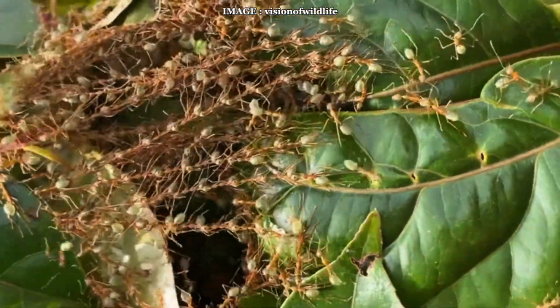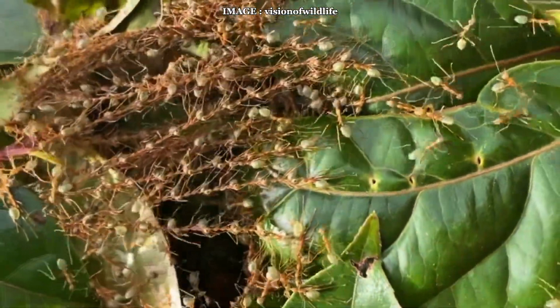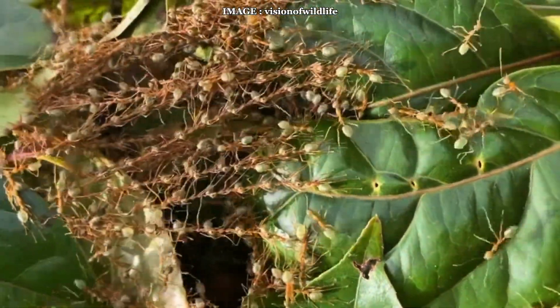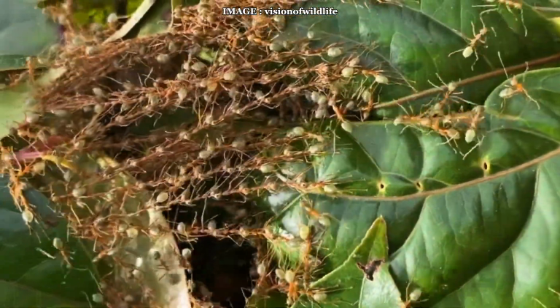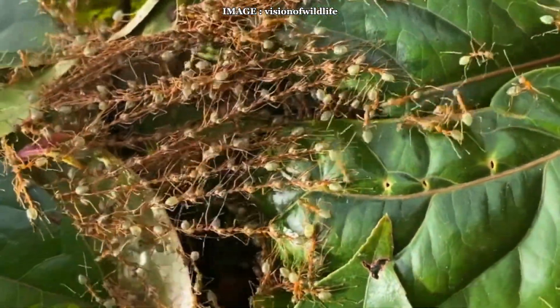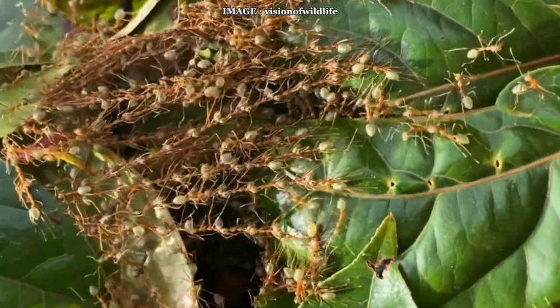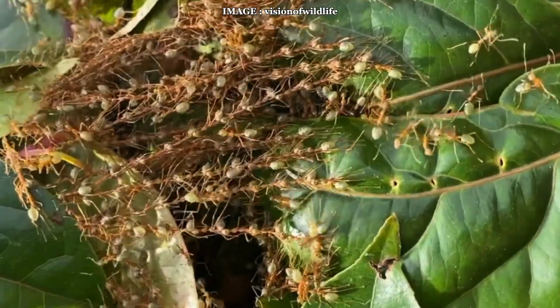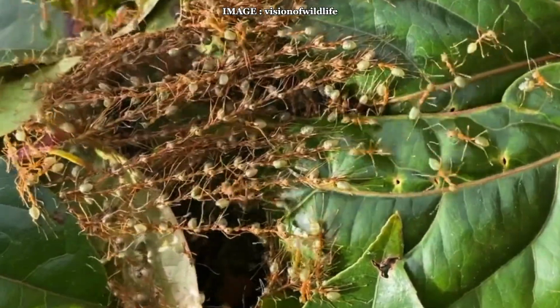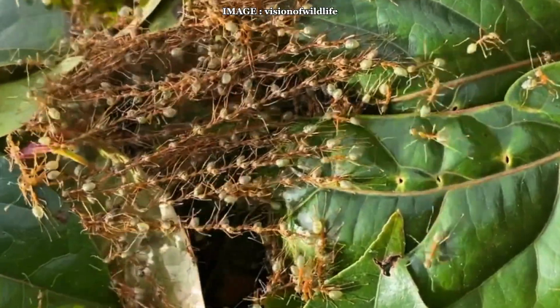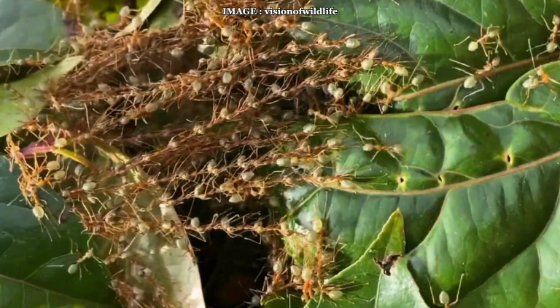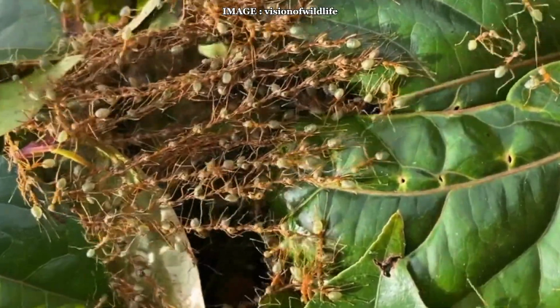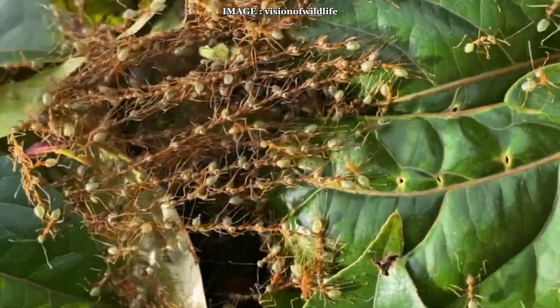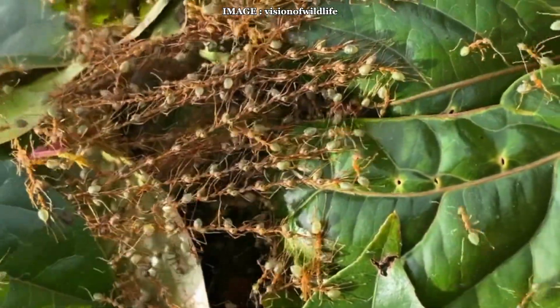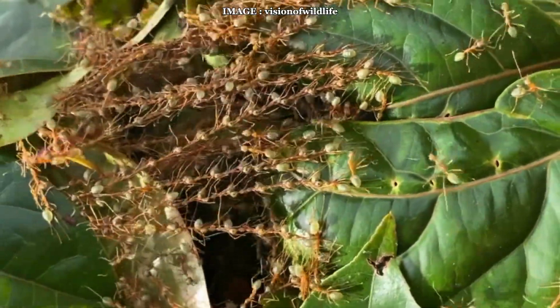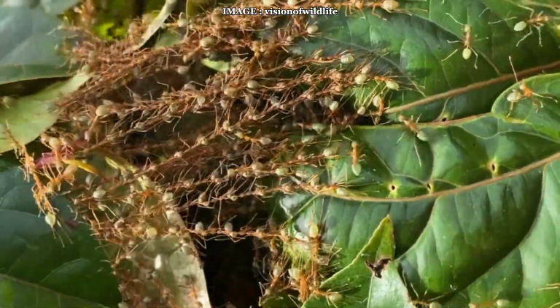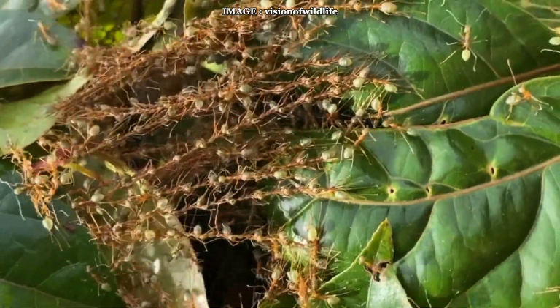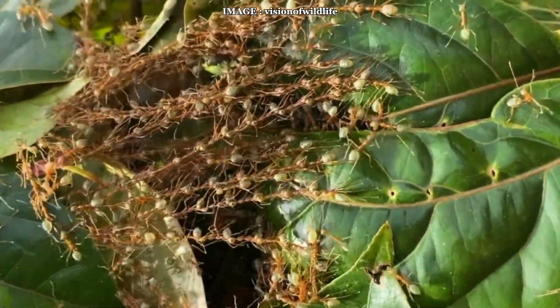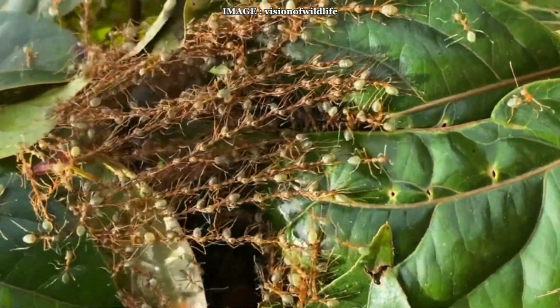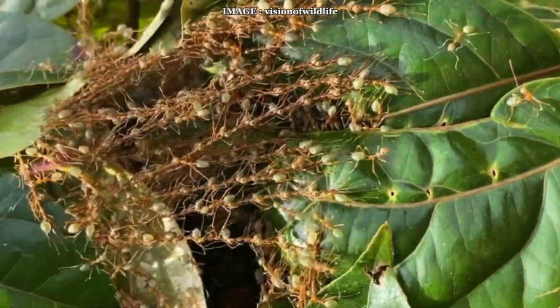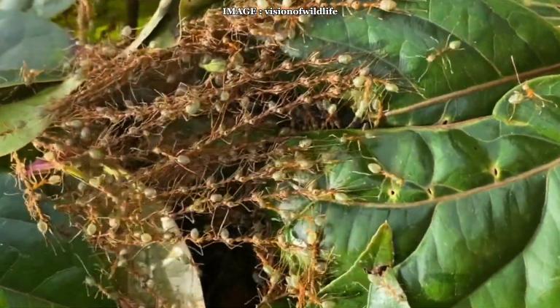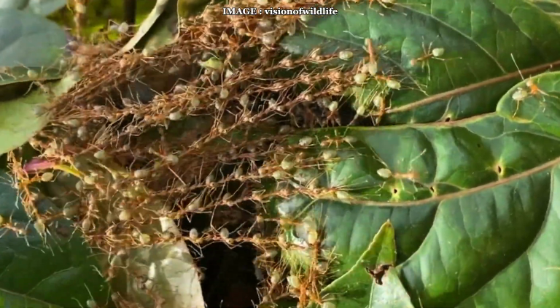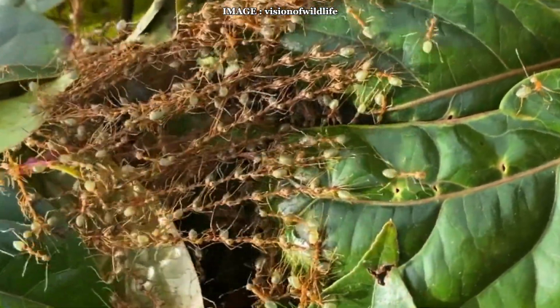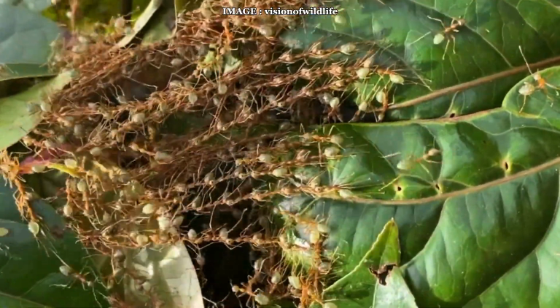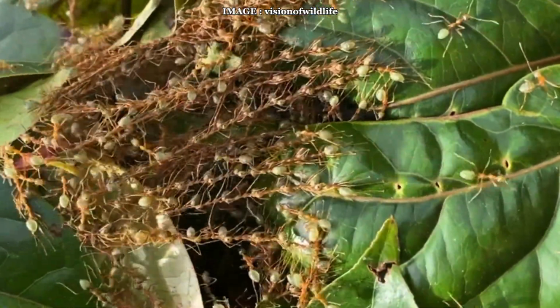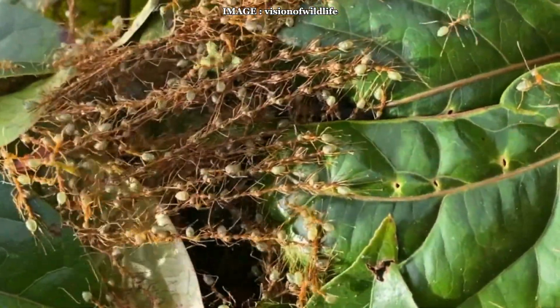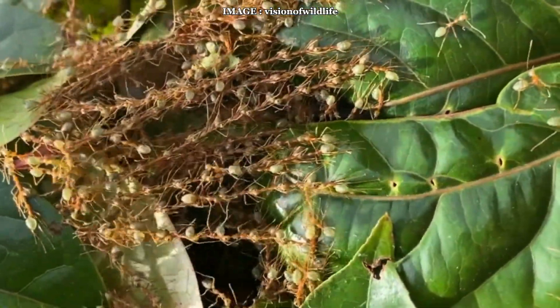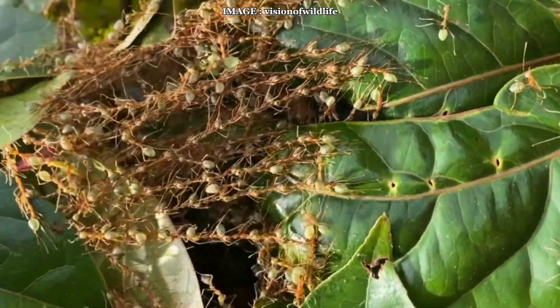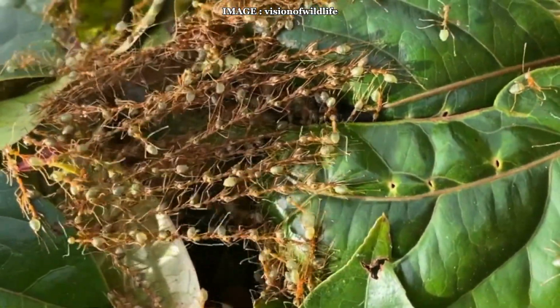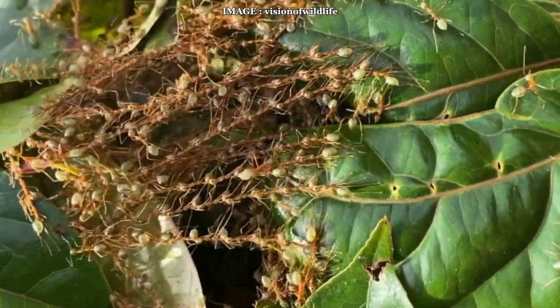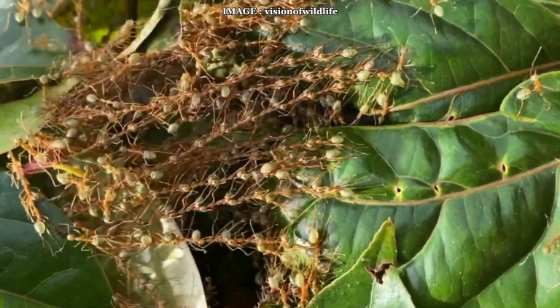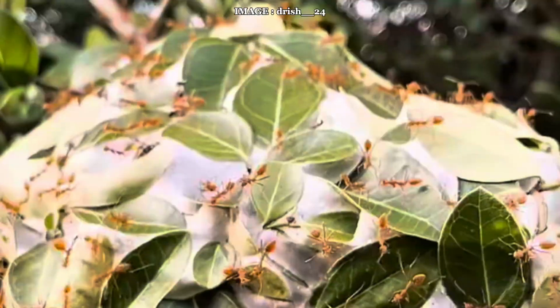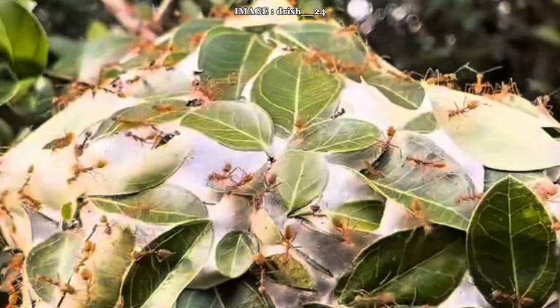If you're looking for a spectacular and highly organized species with incredible efficiency, you're in the right place — but be warned, these ants are not for beginners.